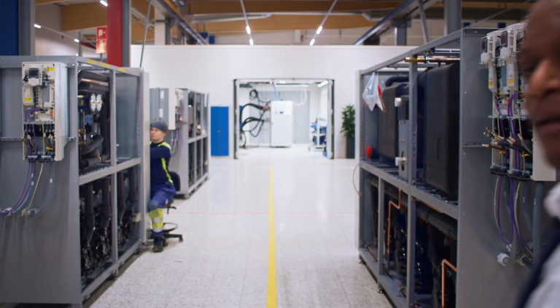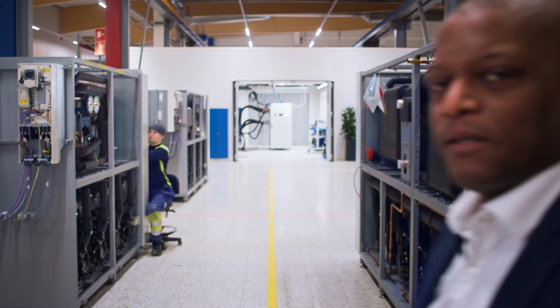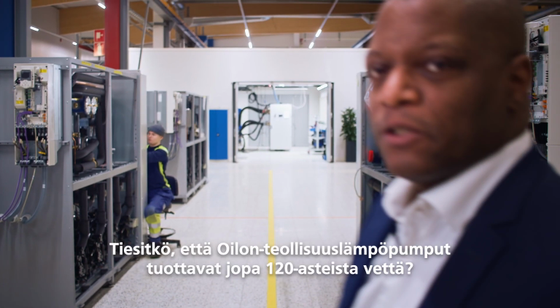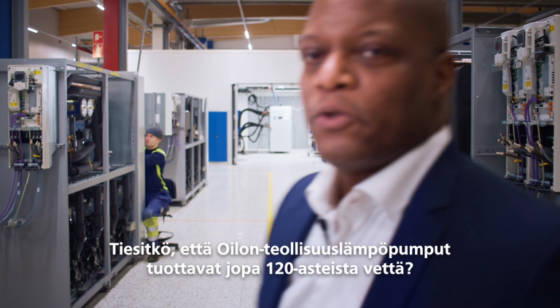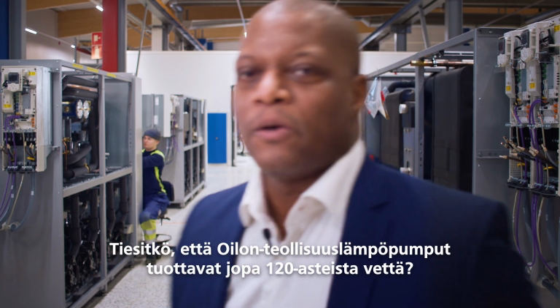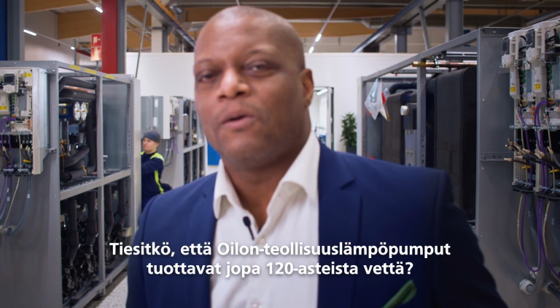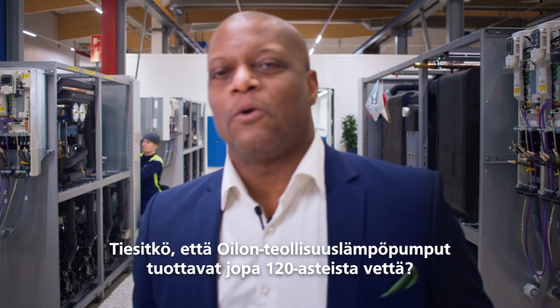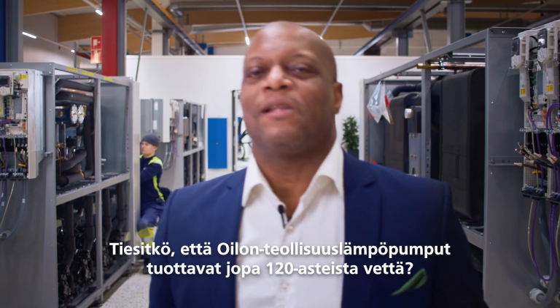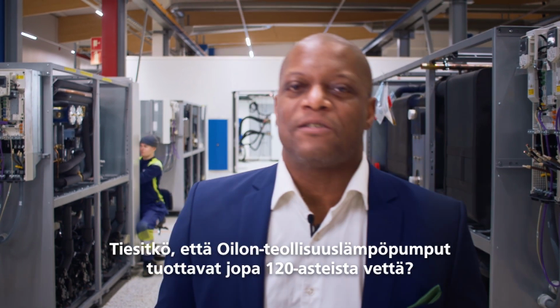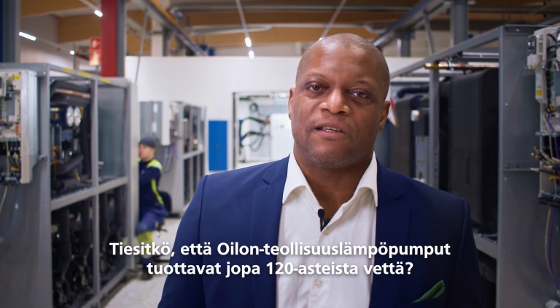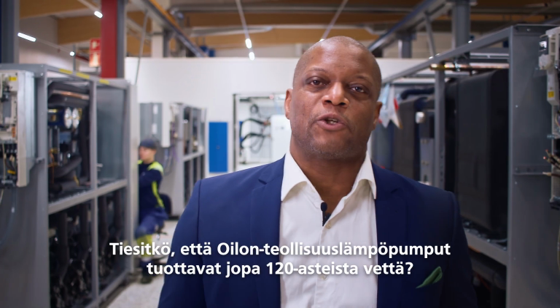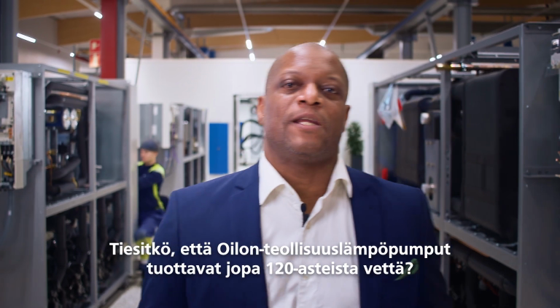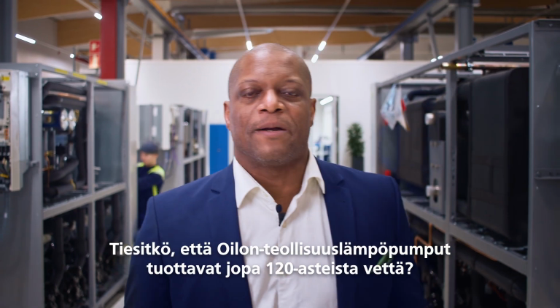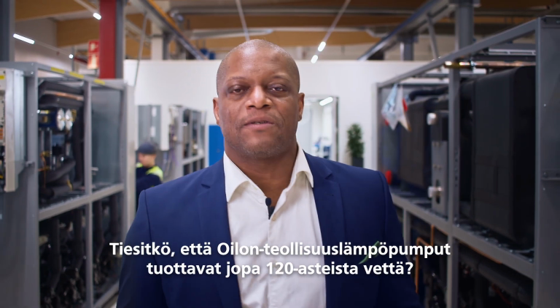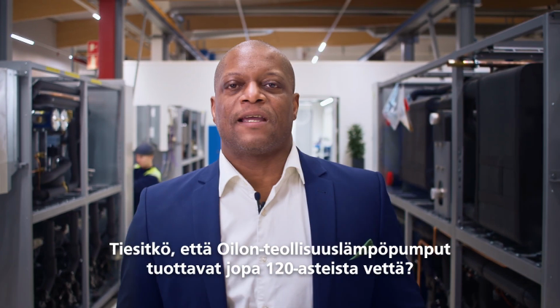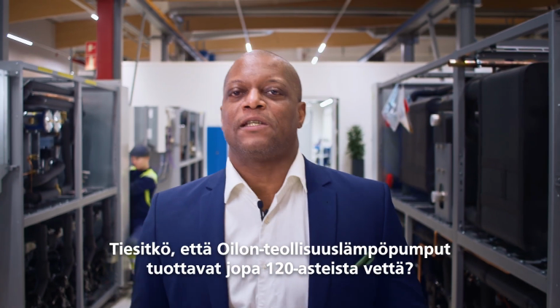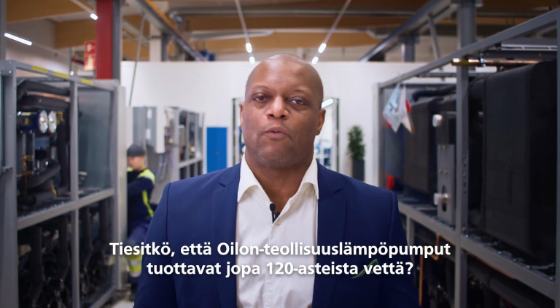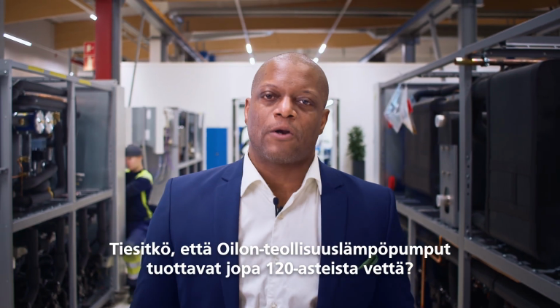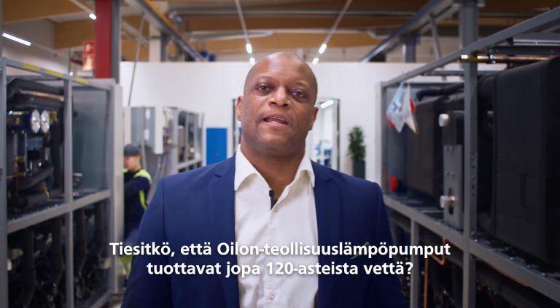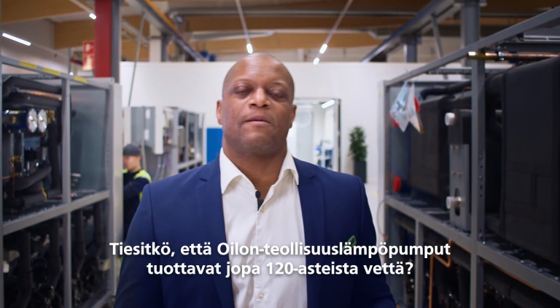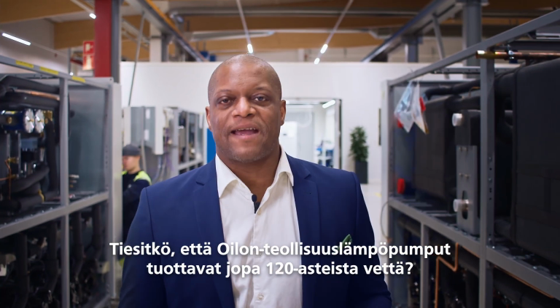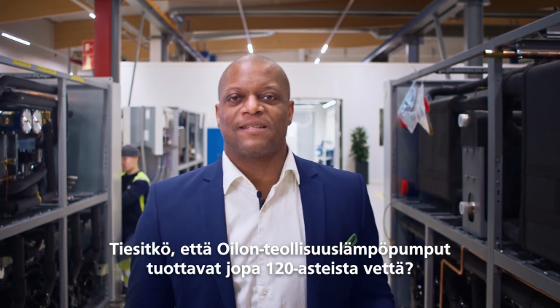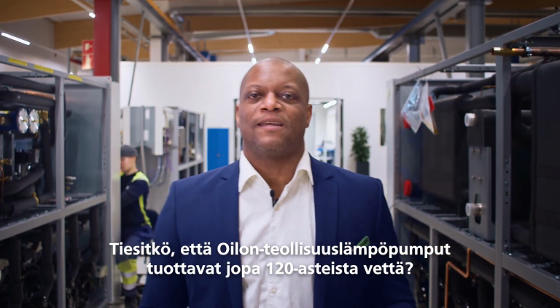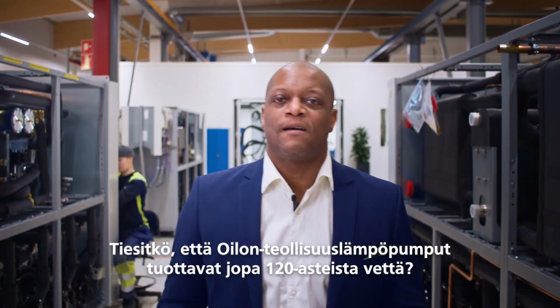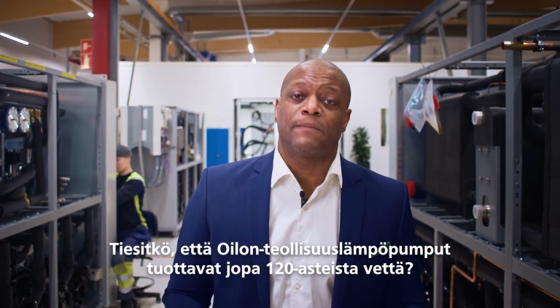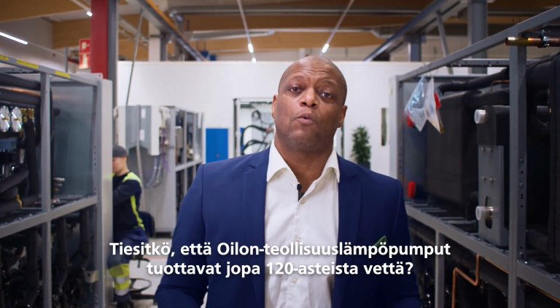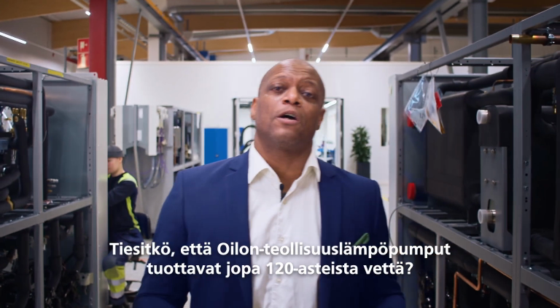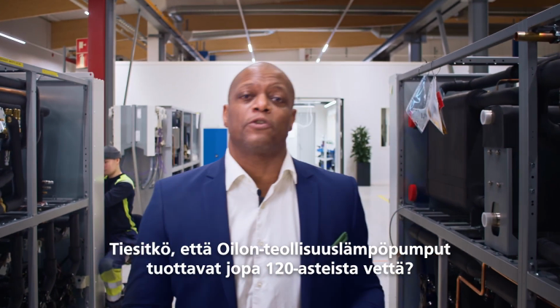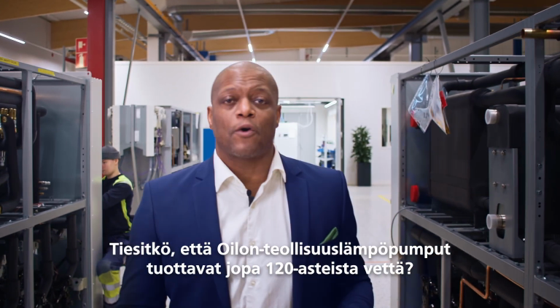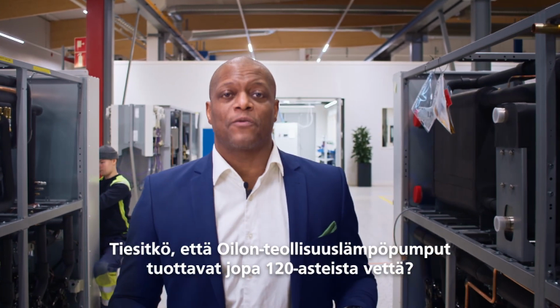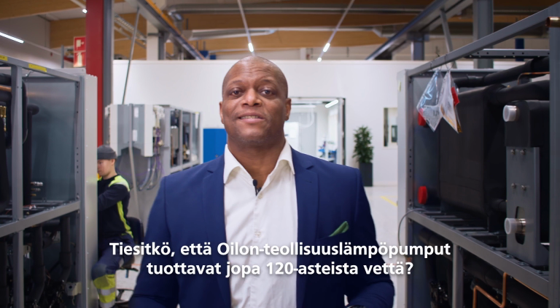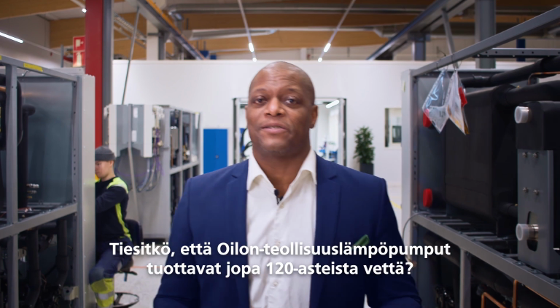Did you know Oylons industrial heat pumps can deliver water heating capacity of up to 120 degrees Celsius?